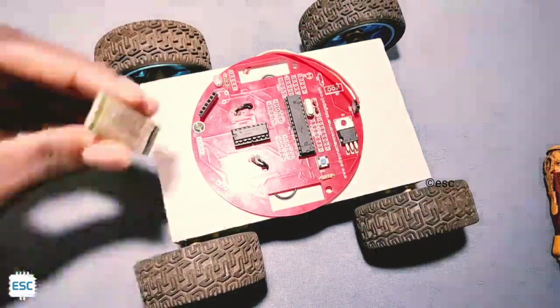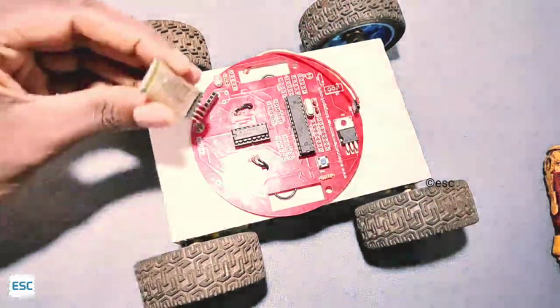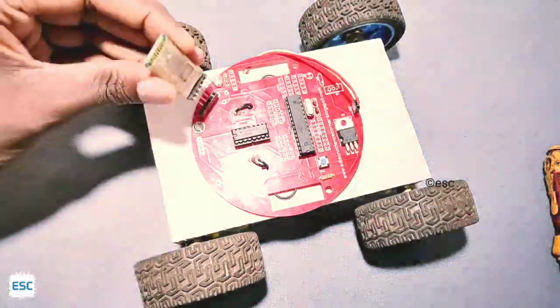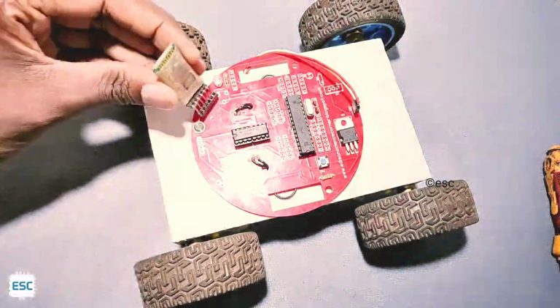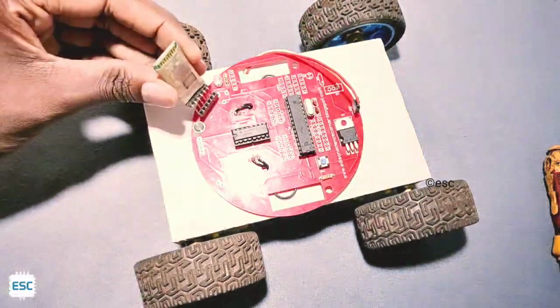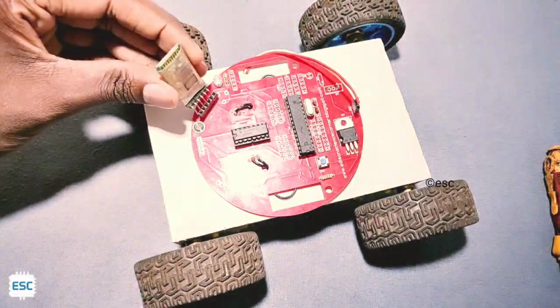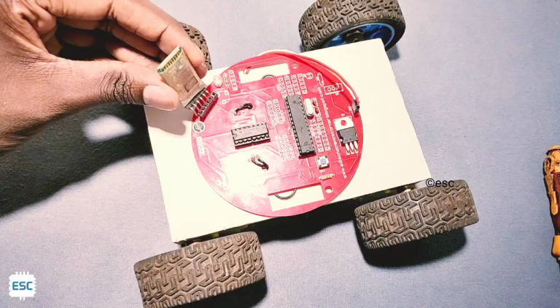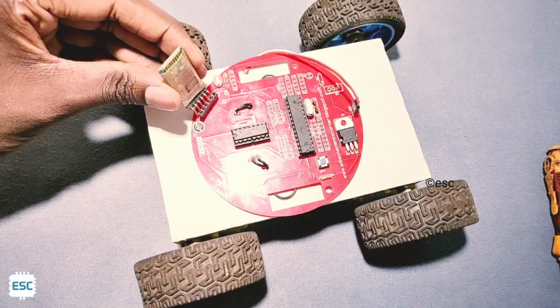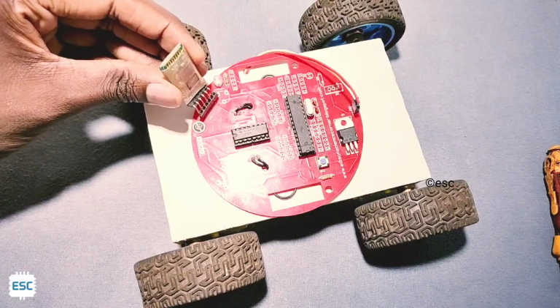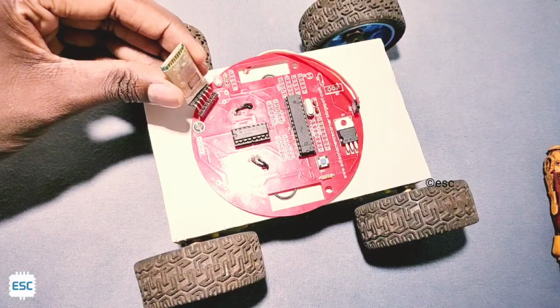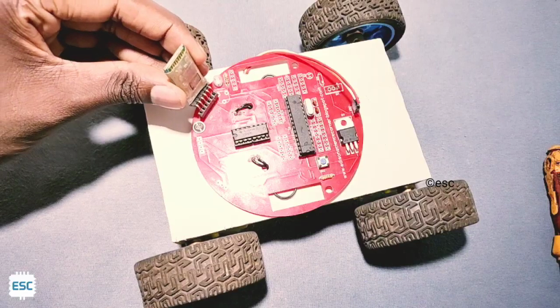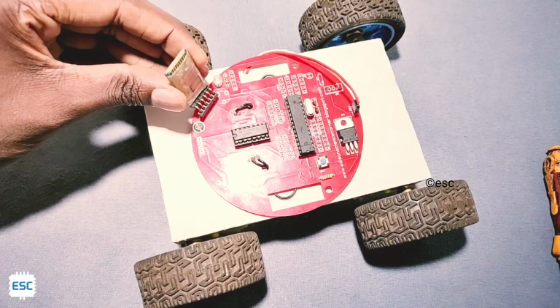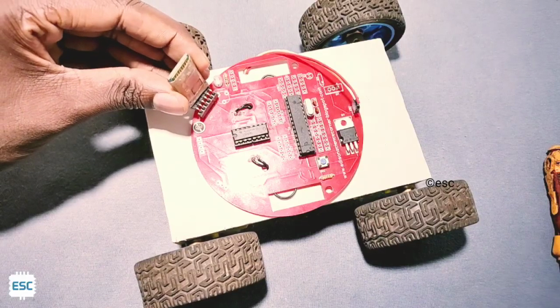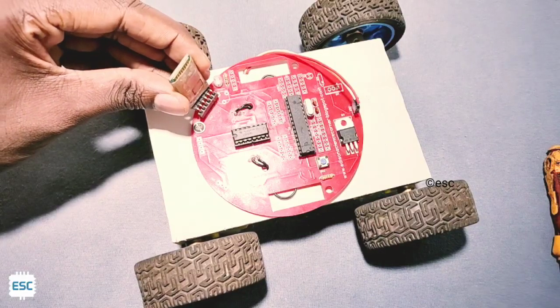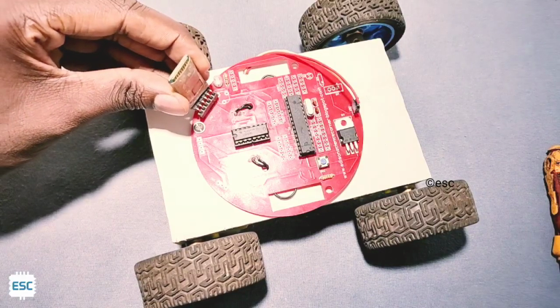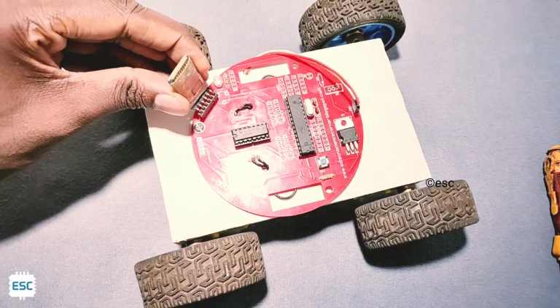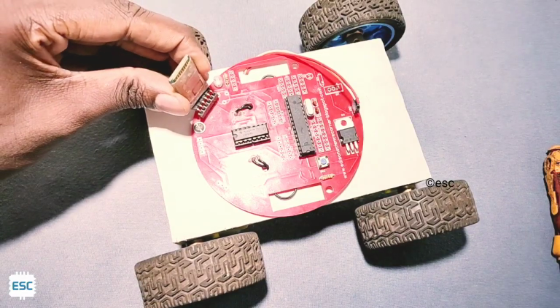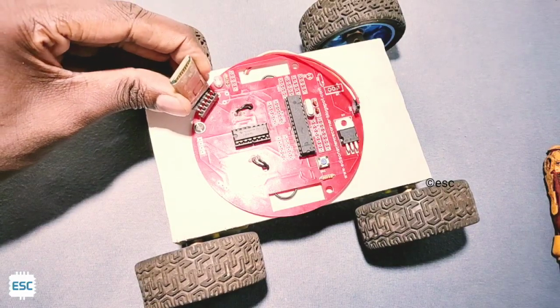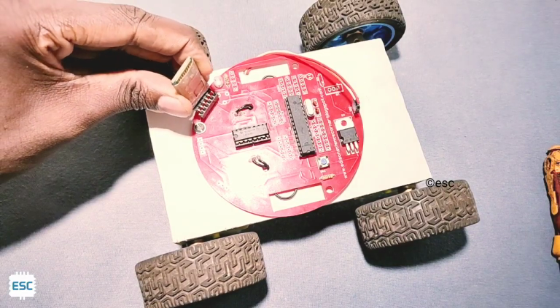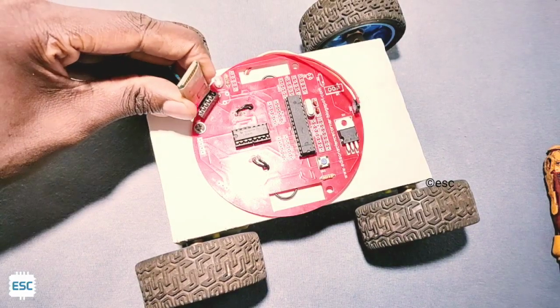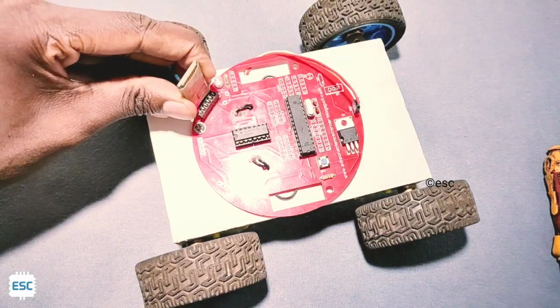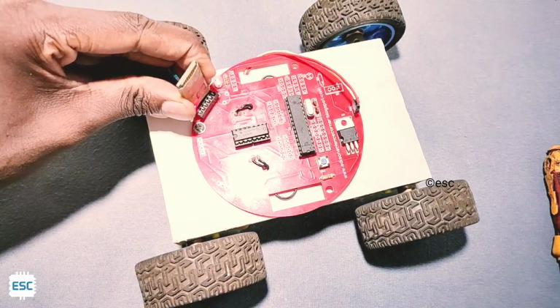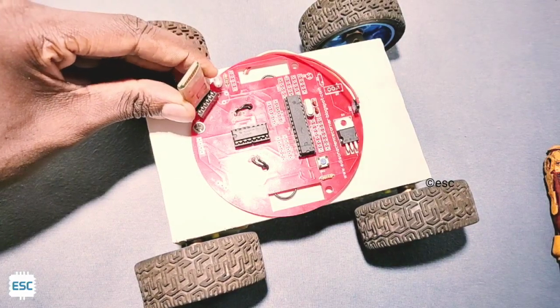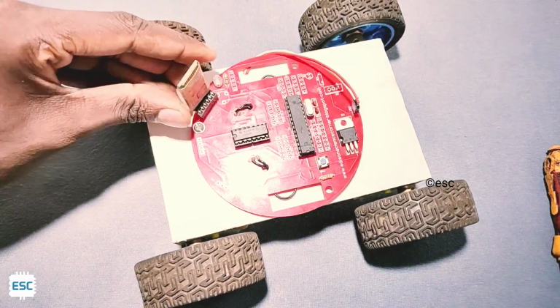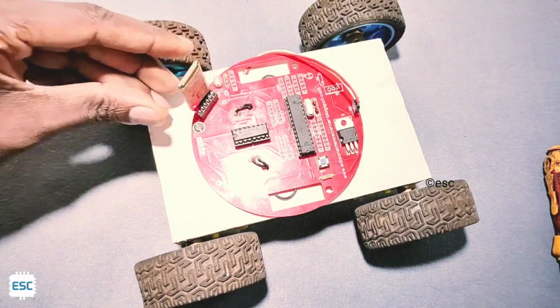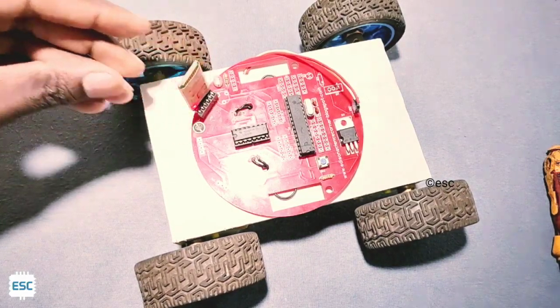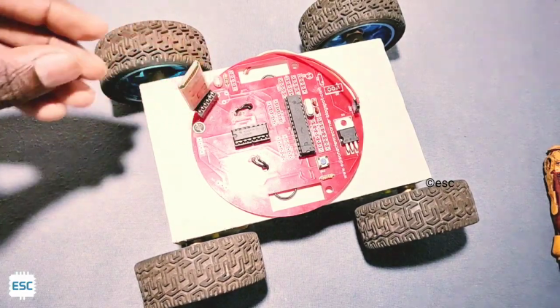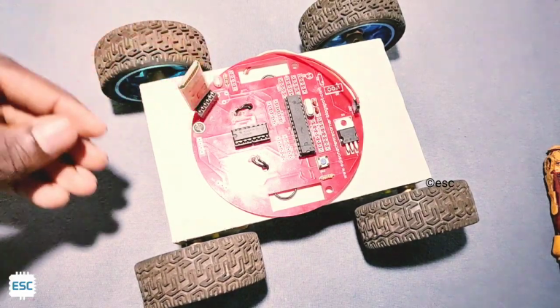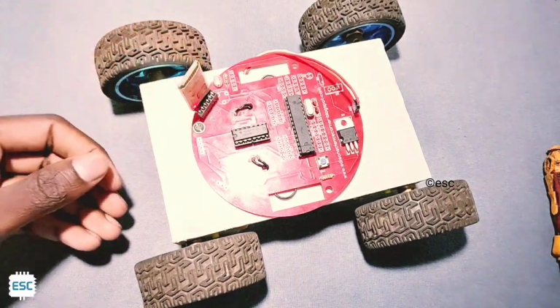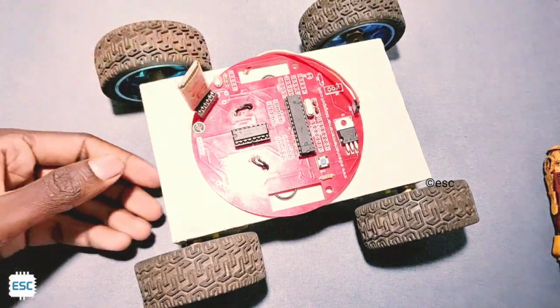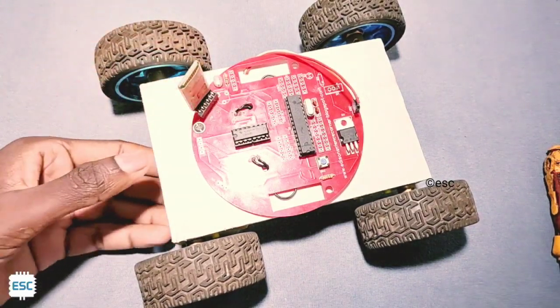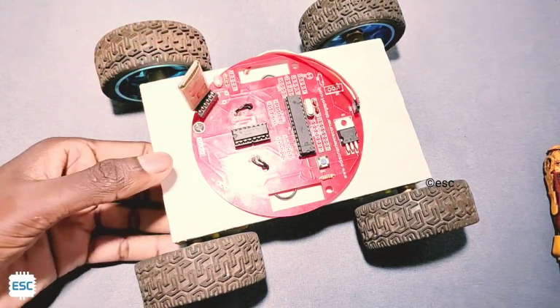Finally, I inserted the HC-05 module on its socket, and that's it.